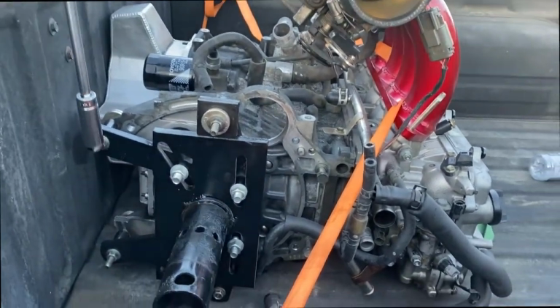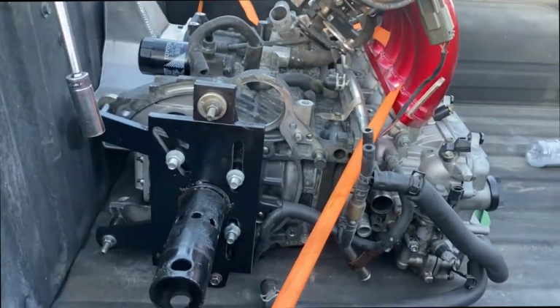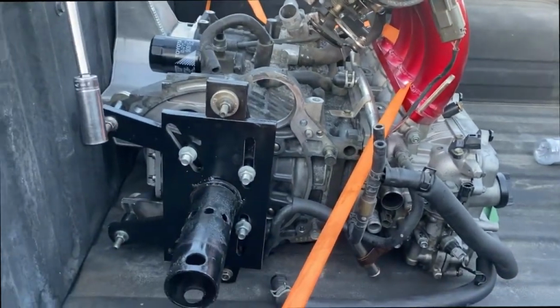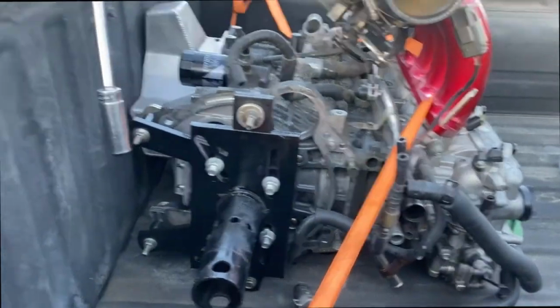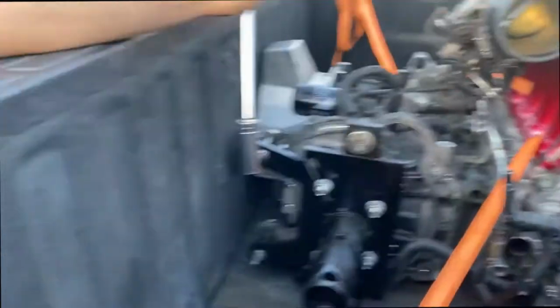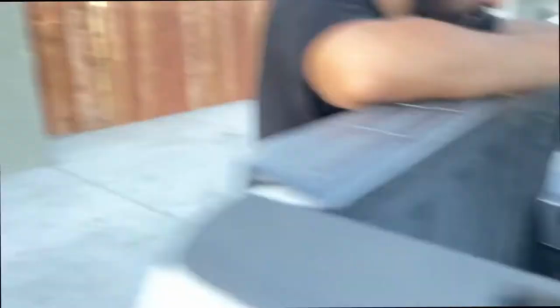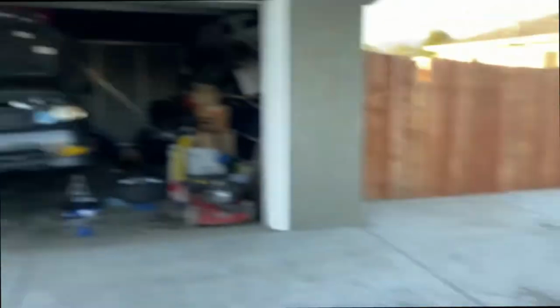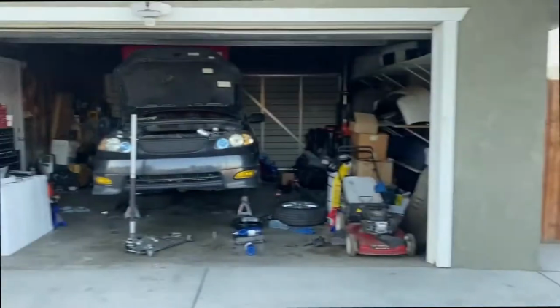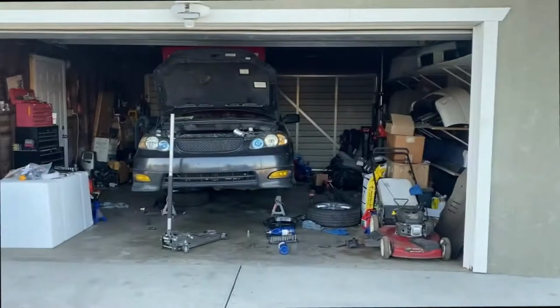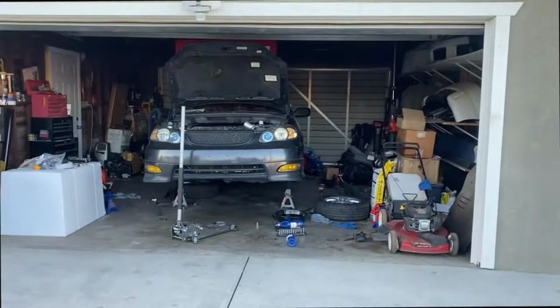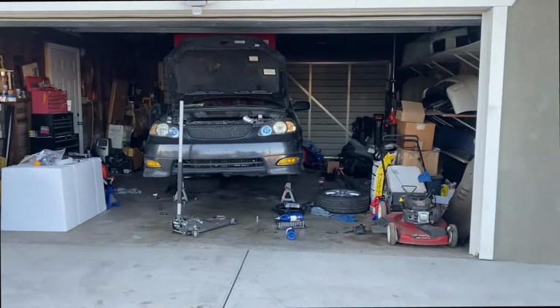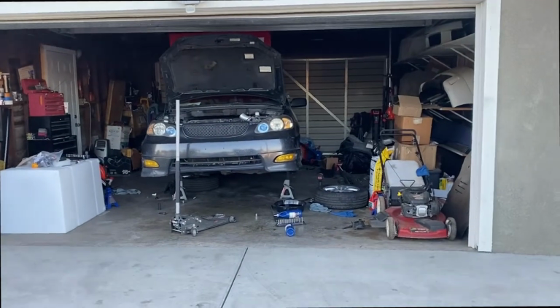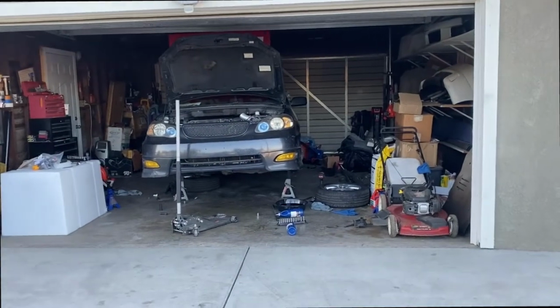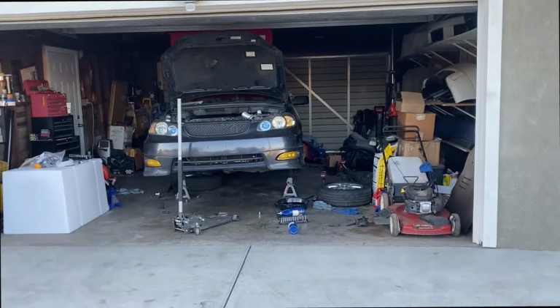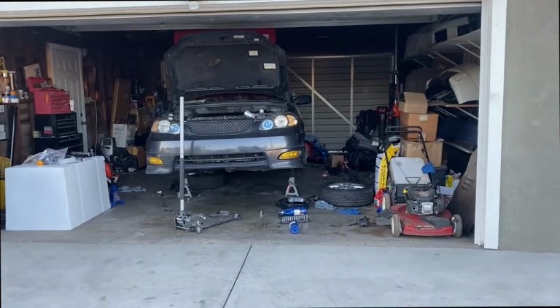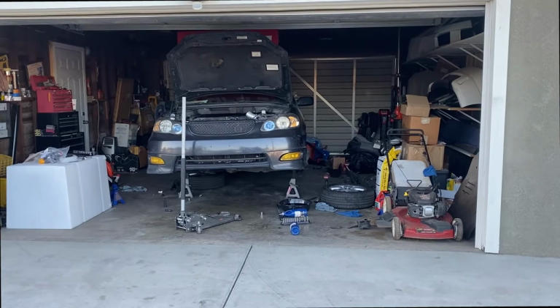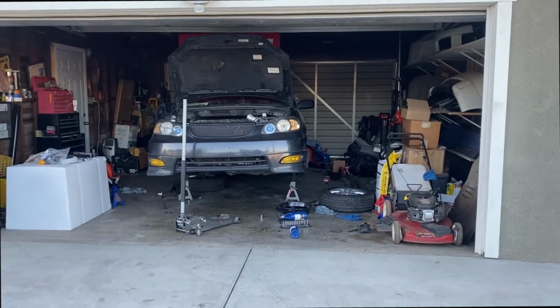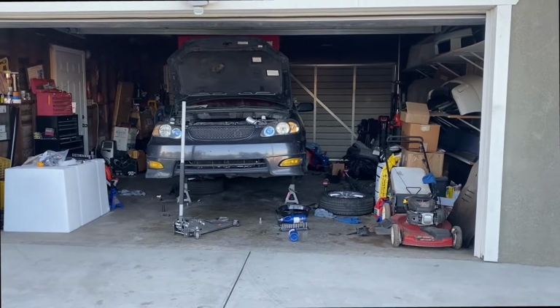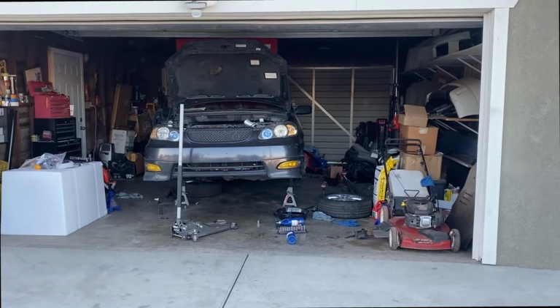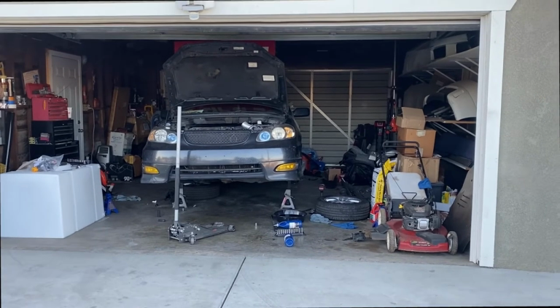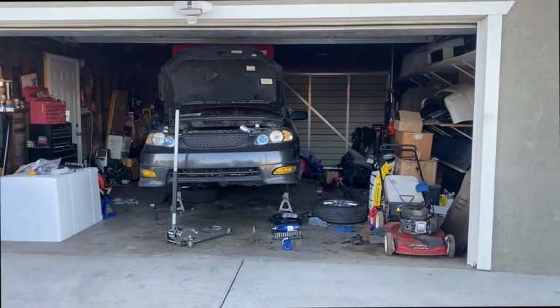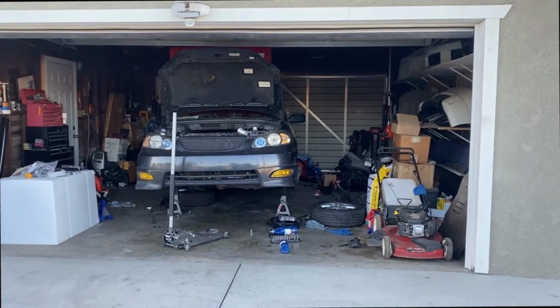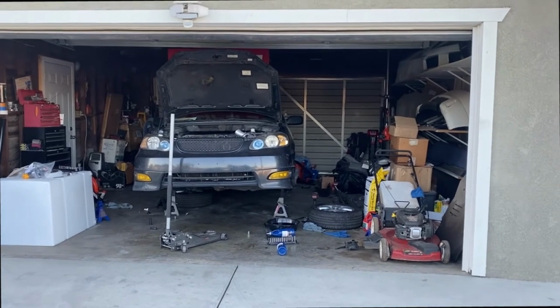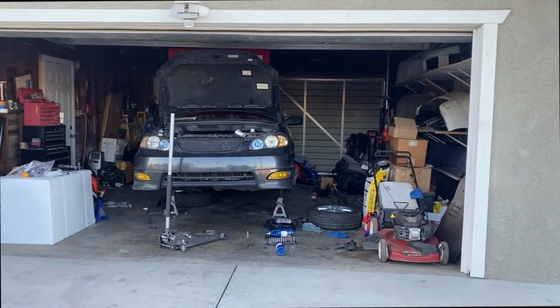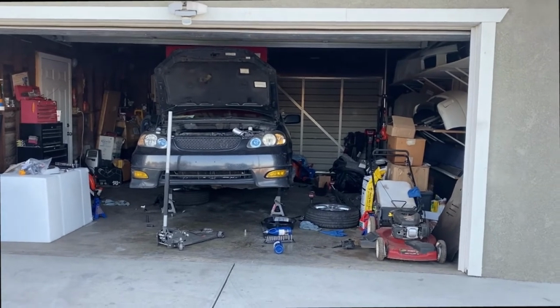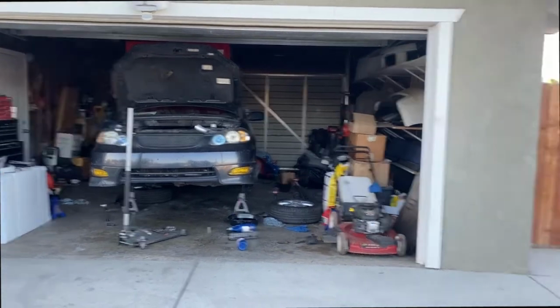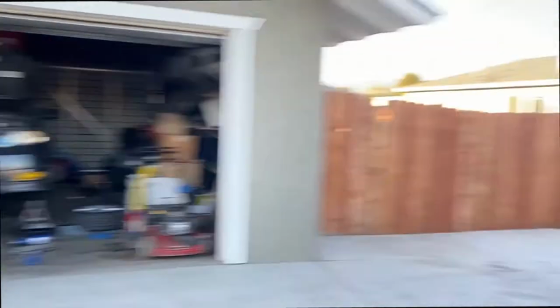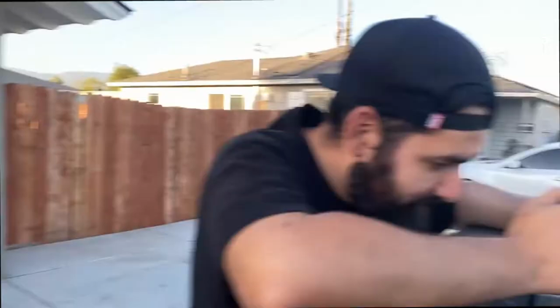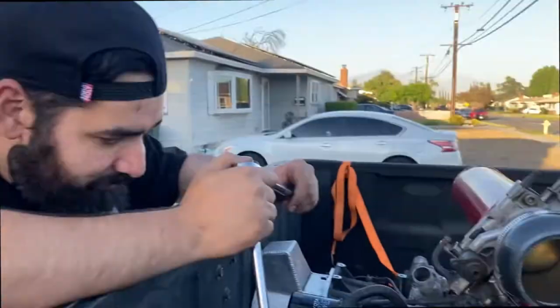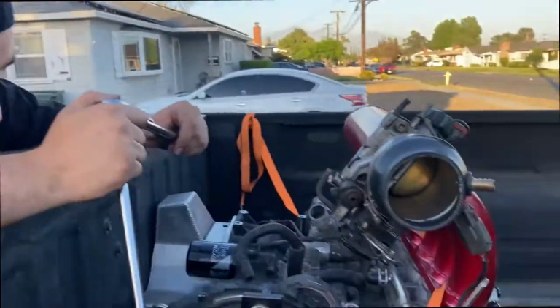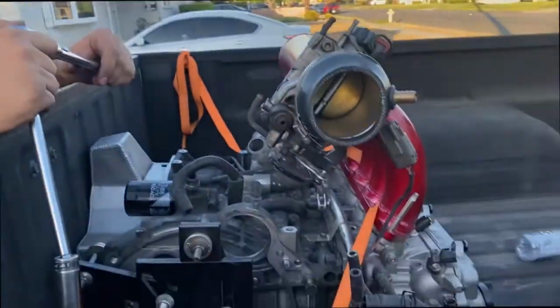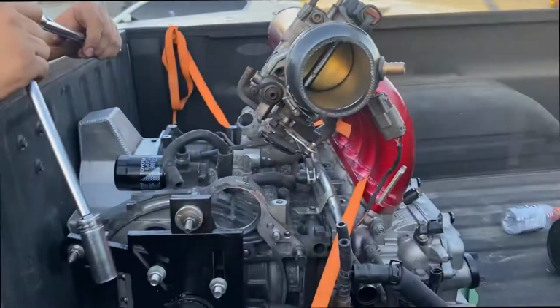We're gonna drop the Corolla right here and then bring in Smurf, because we're gonna put the motor in.